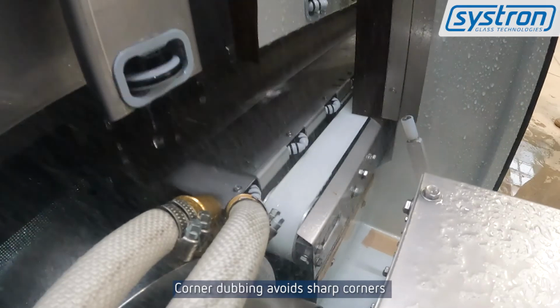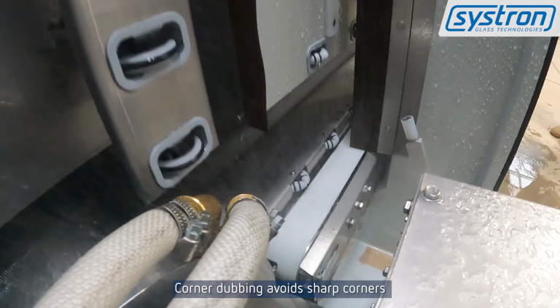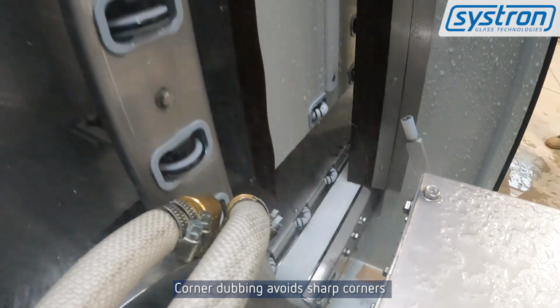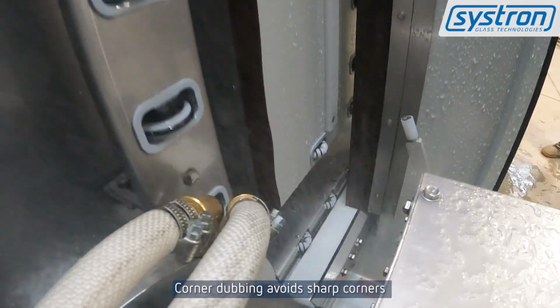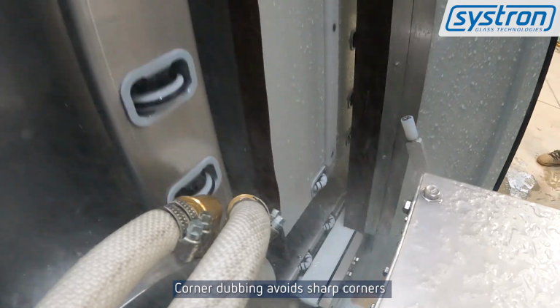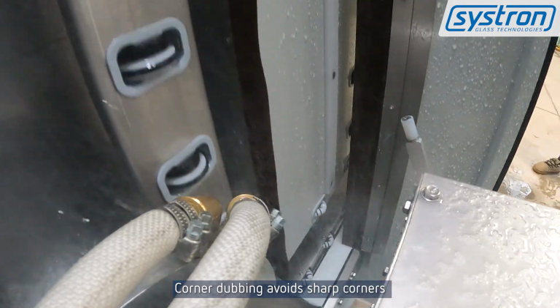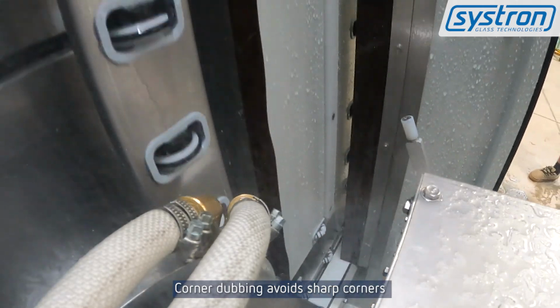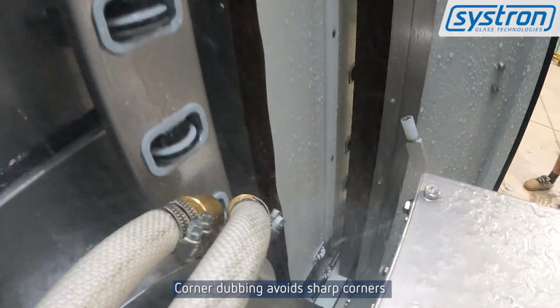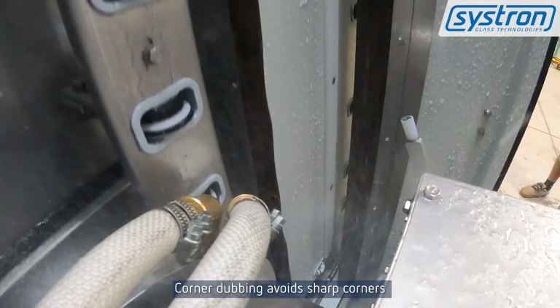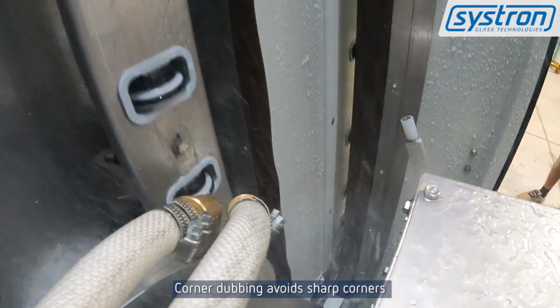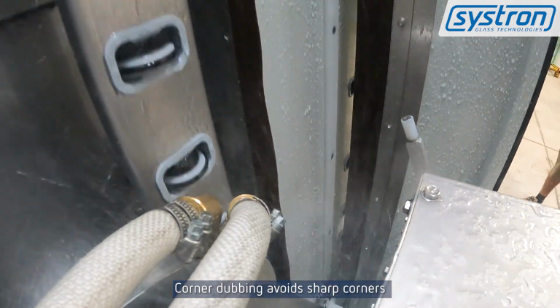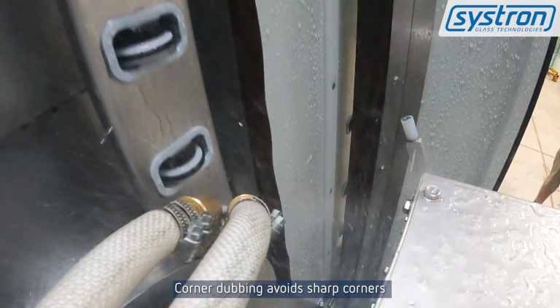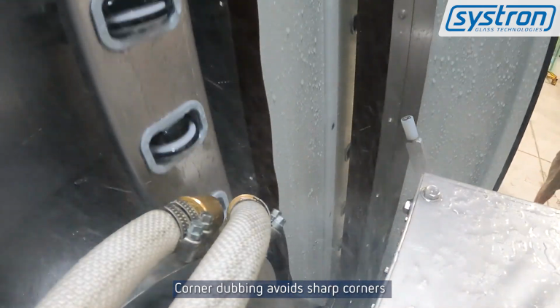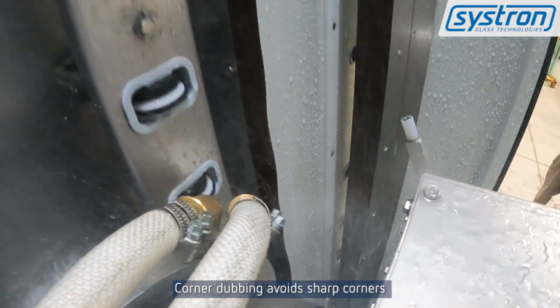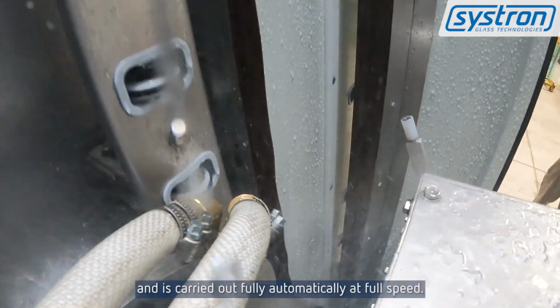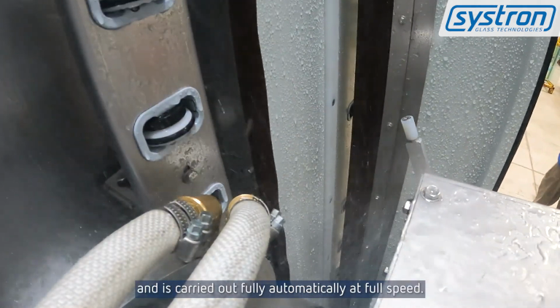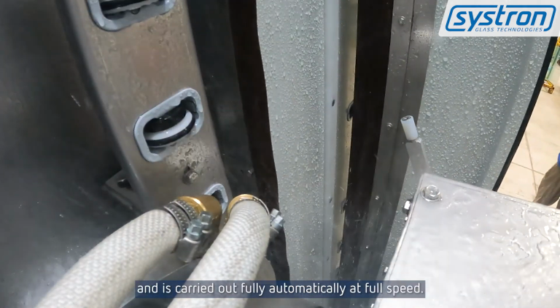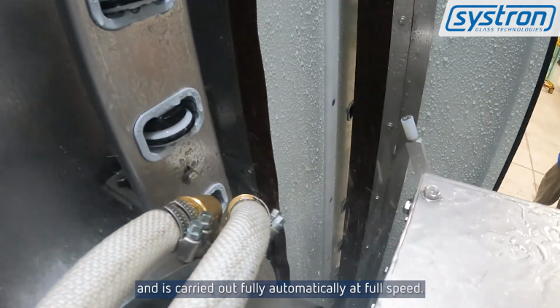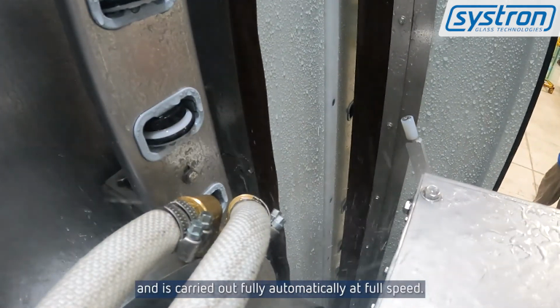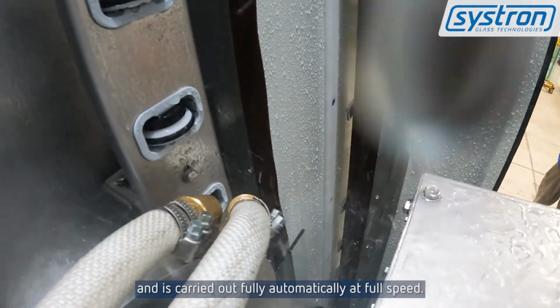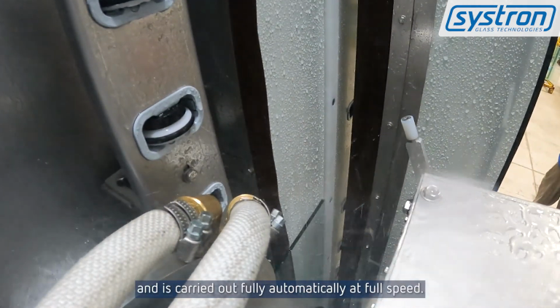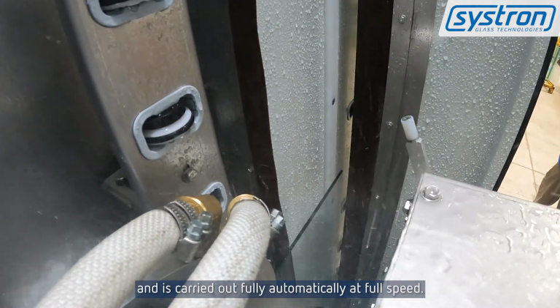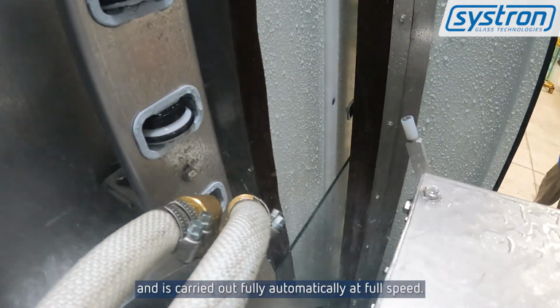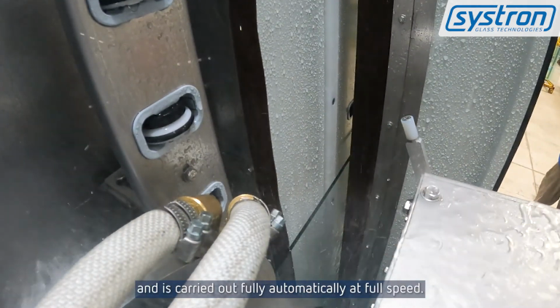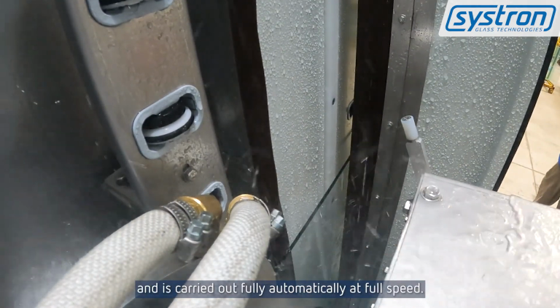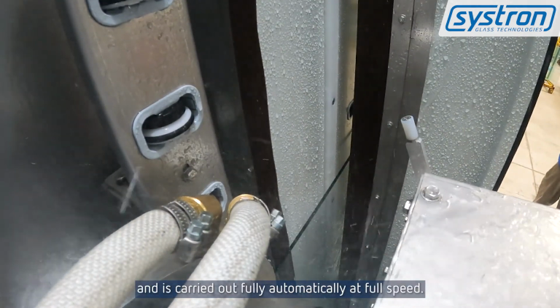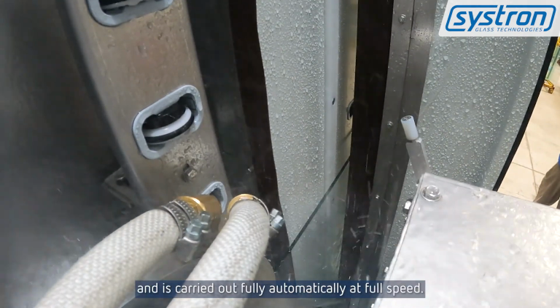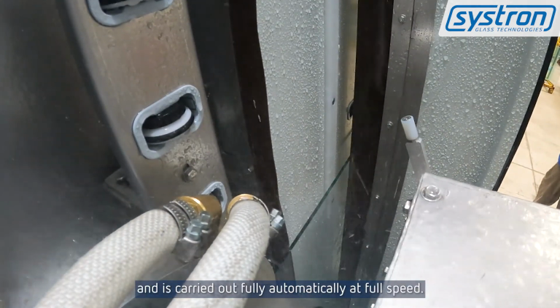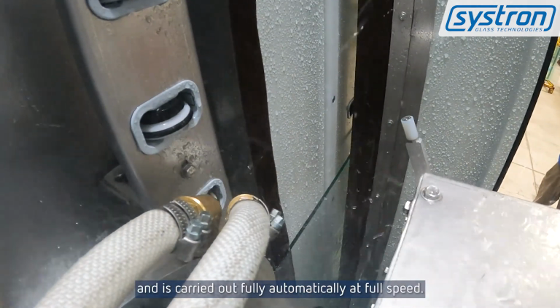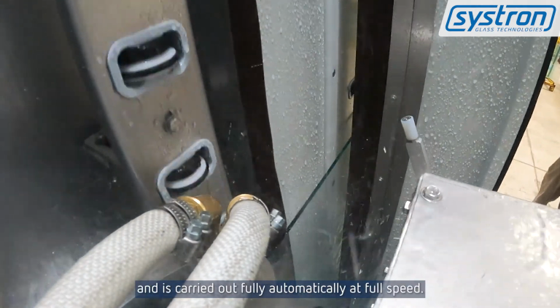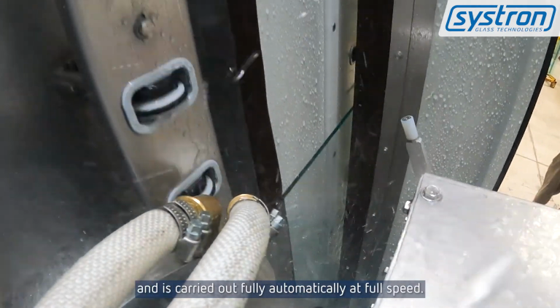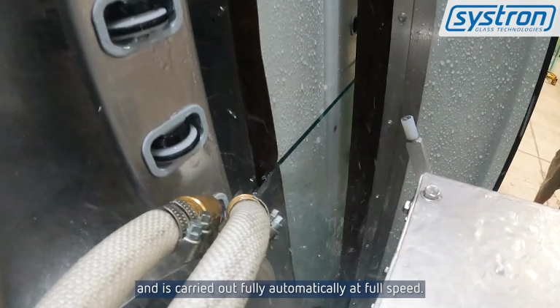Corner dubbing avoids sharp corners and is carried out fully automatically at full speed.